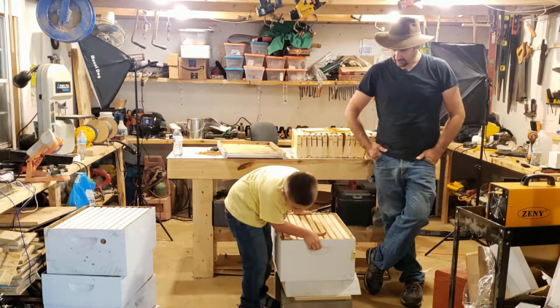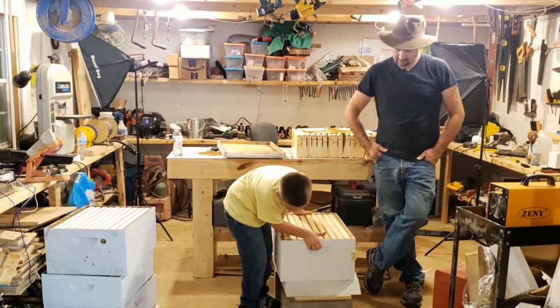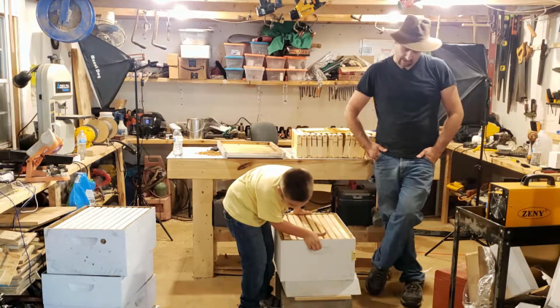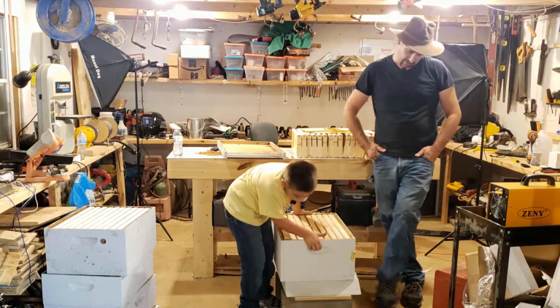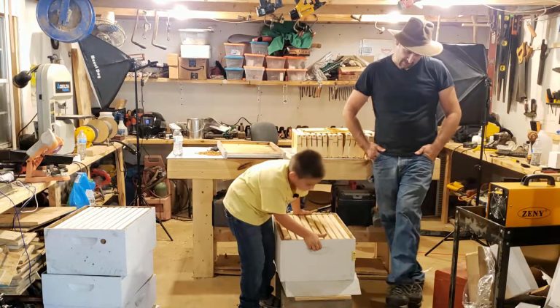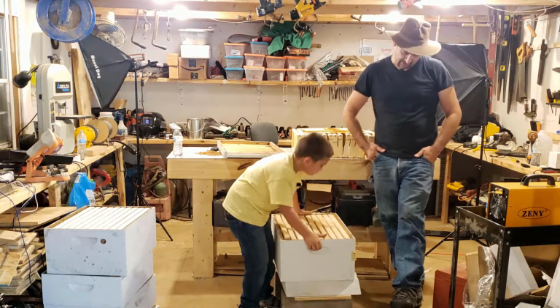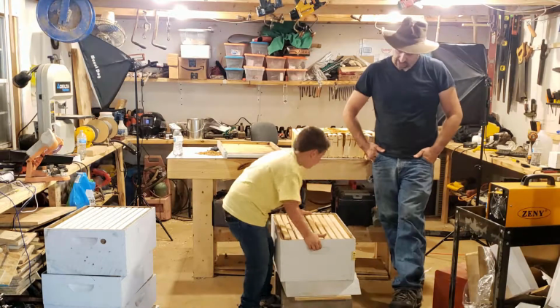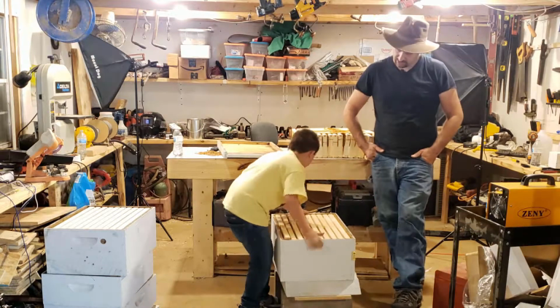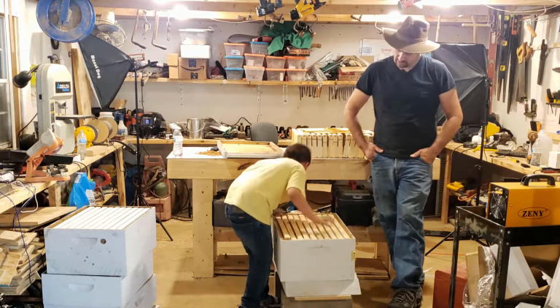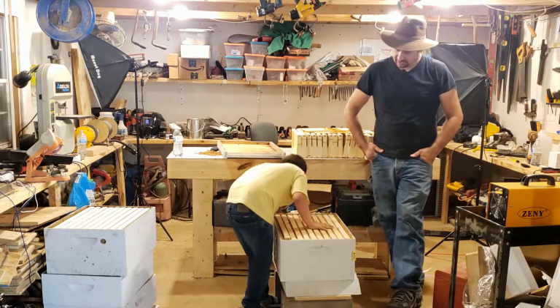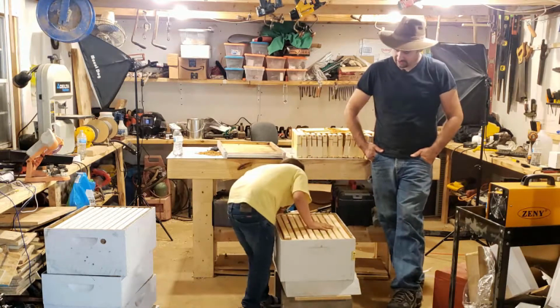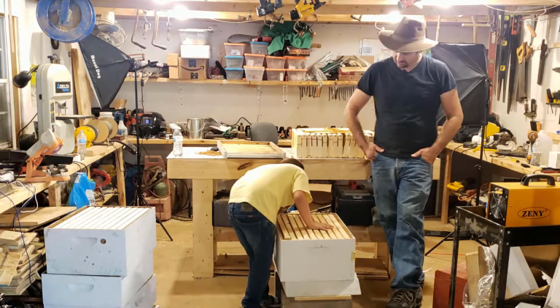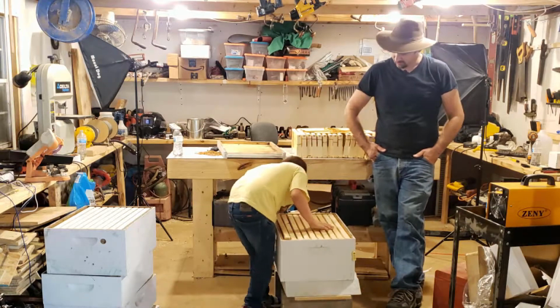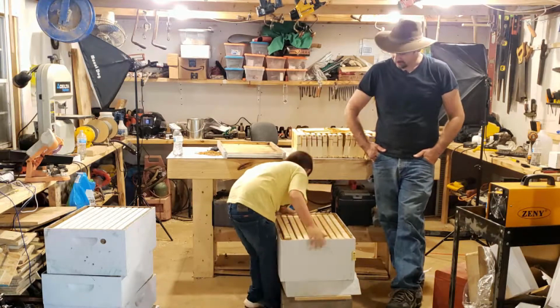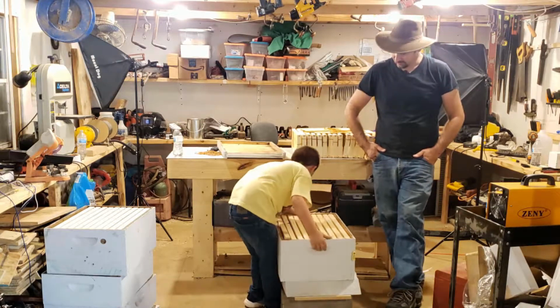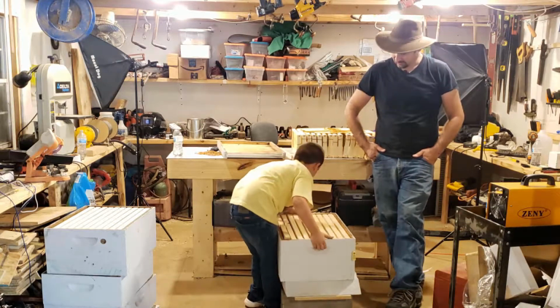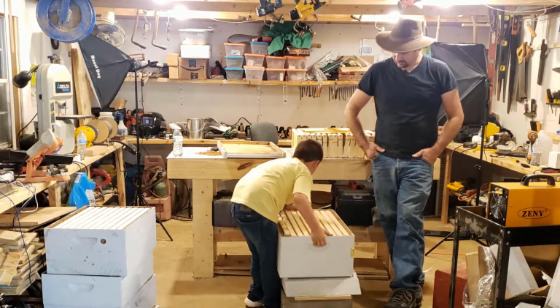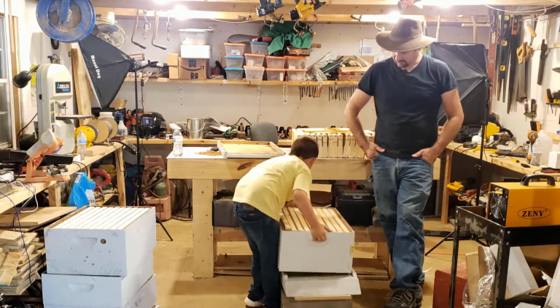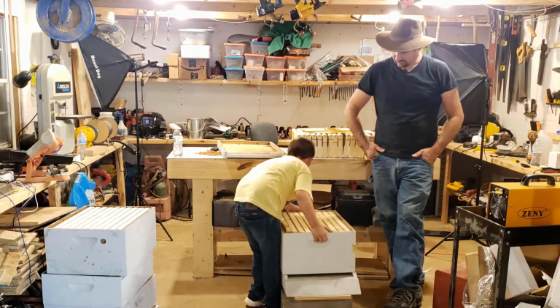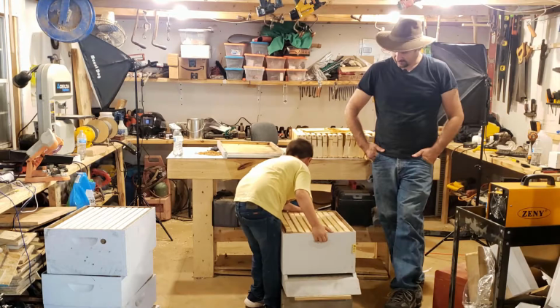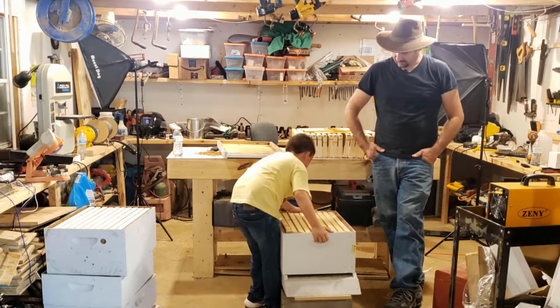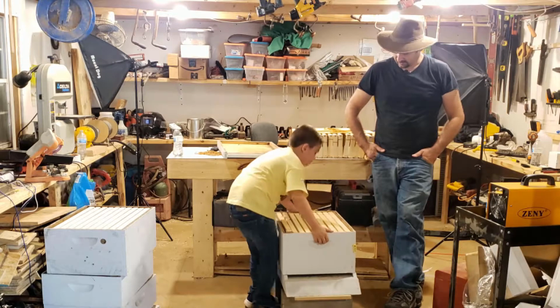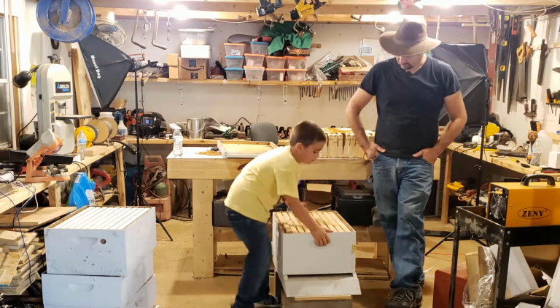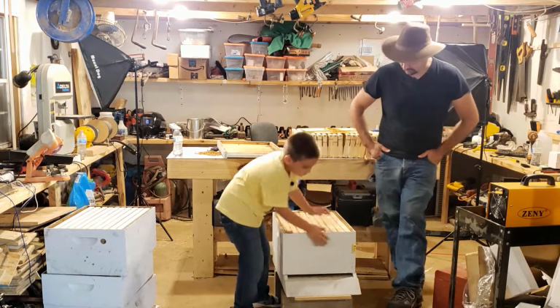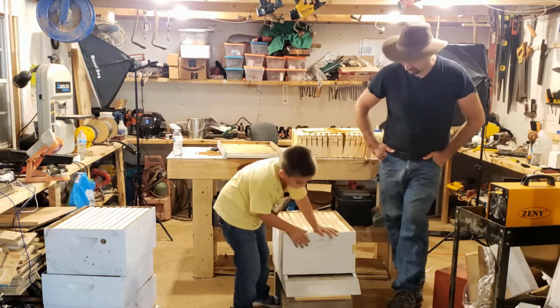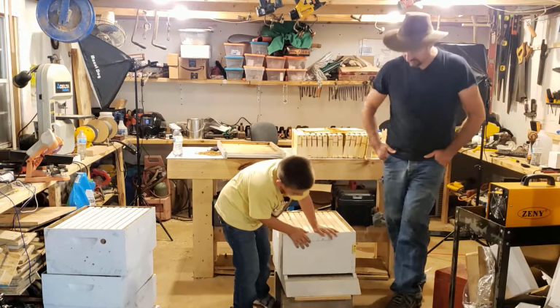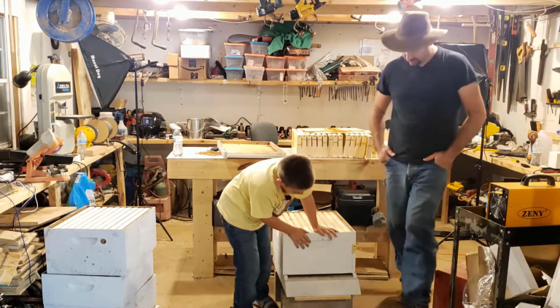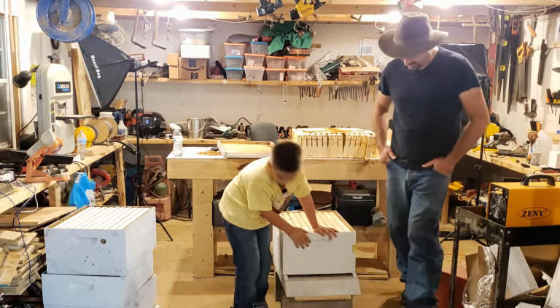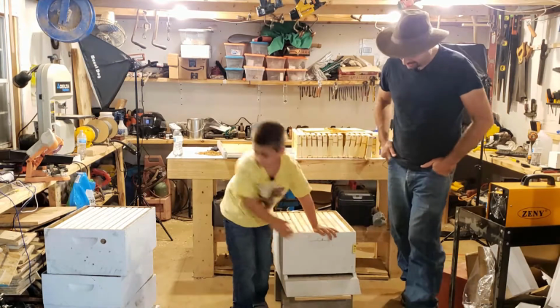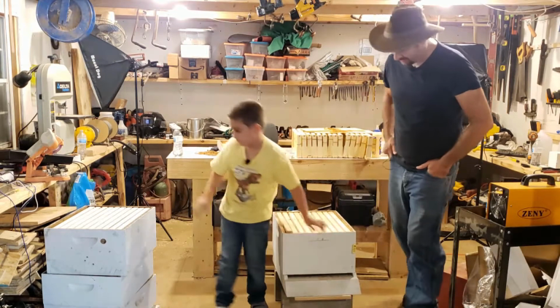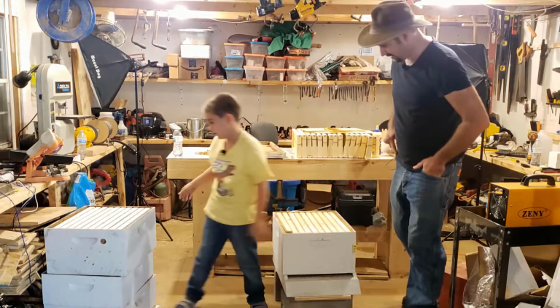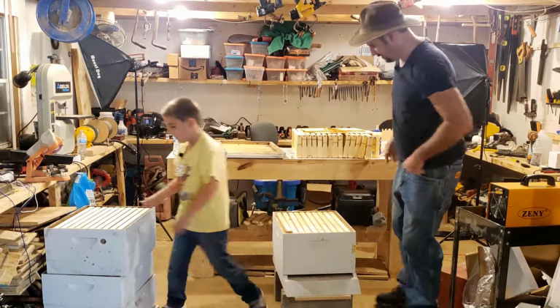All right Morgan, is there anything else you think we need to tell them? So do you want to reassemble the hive? Yeah.